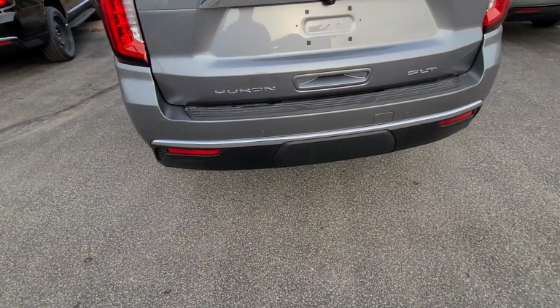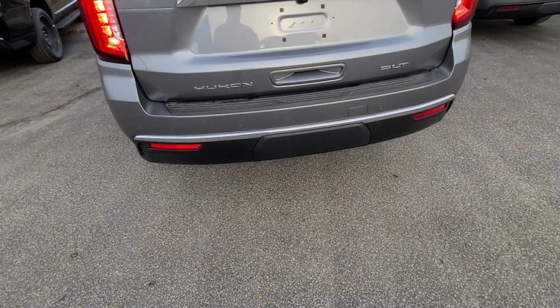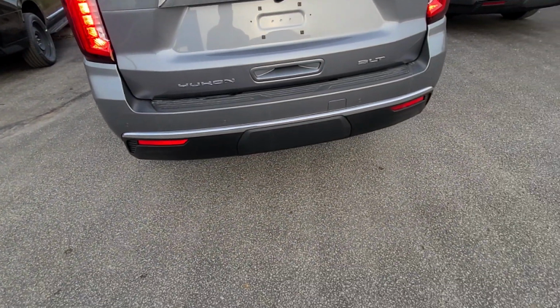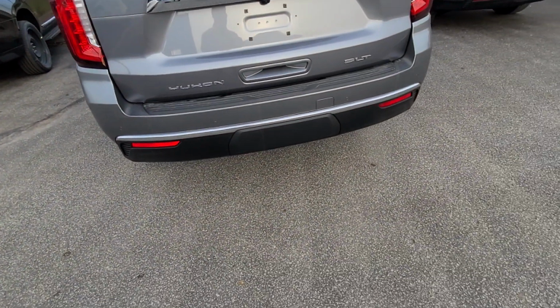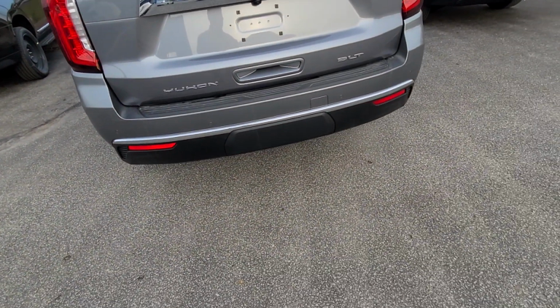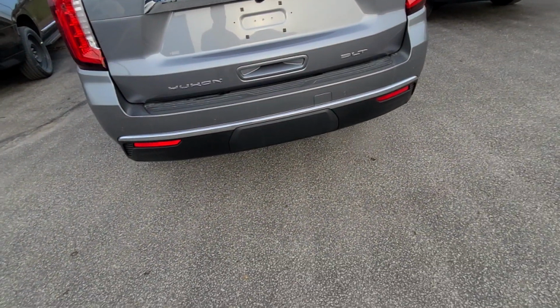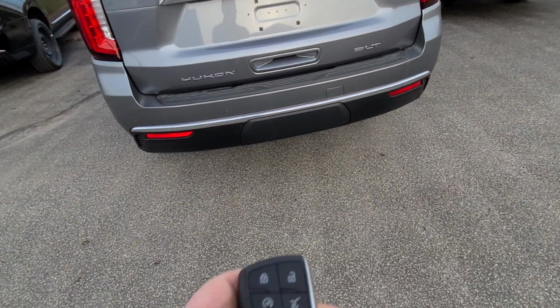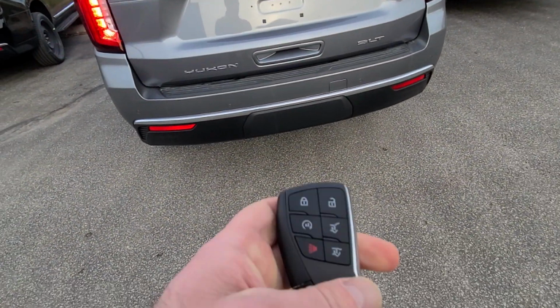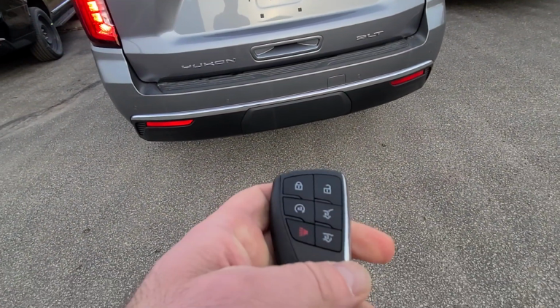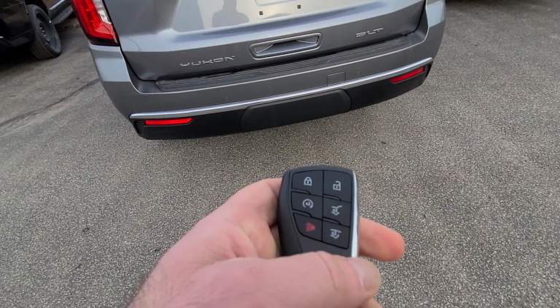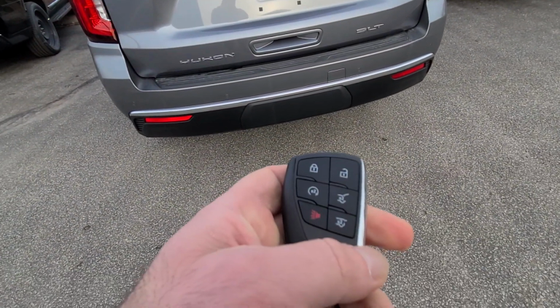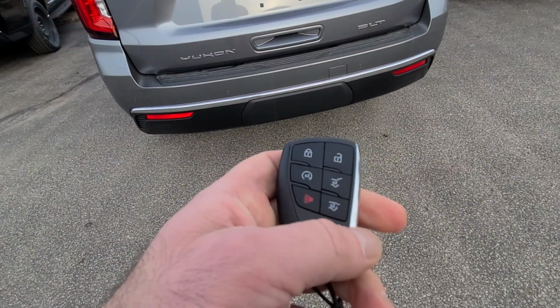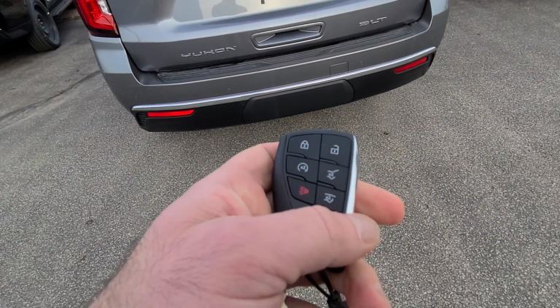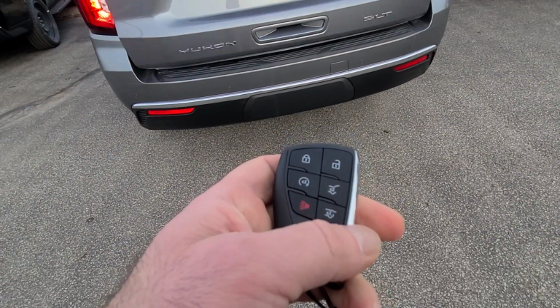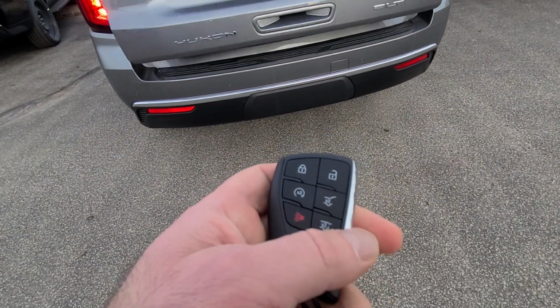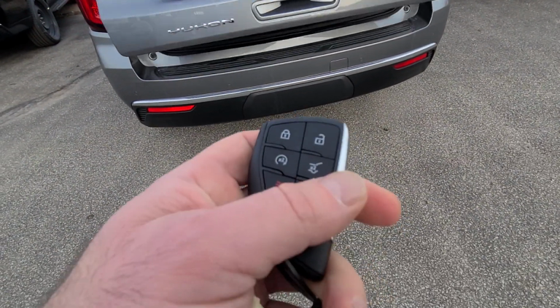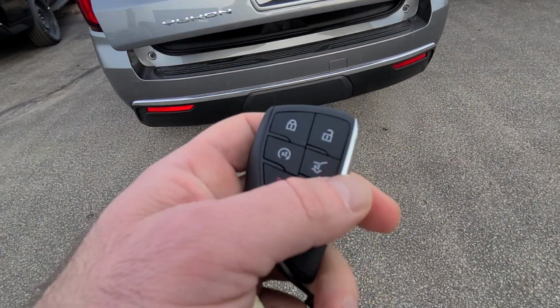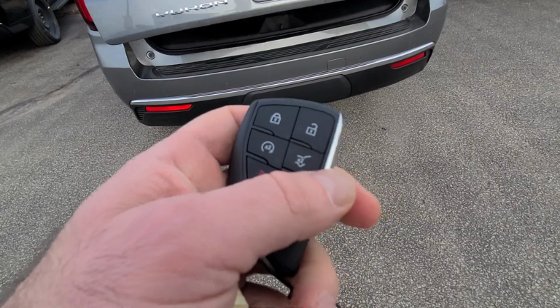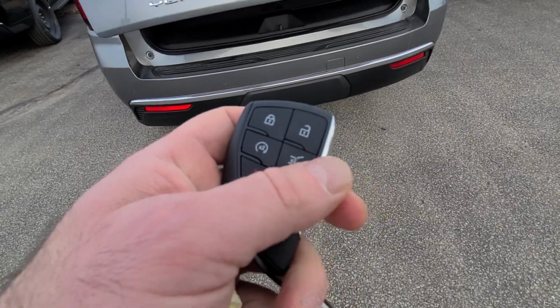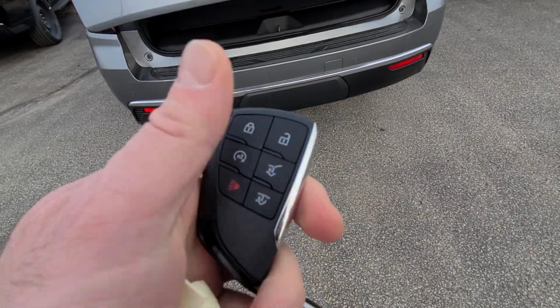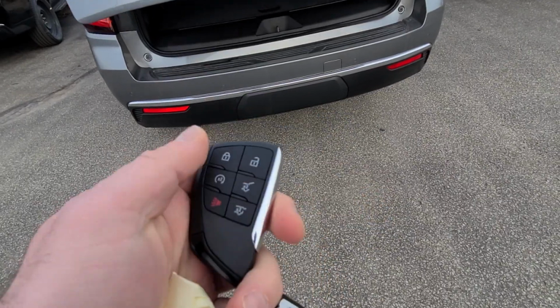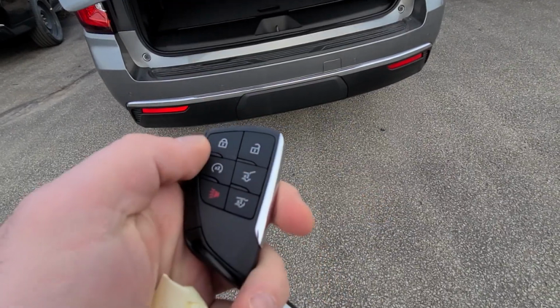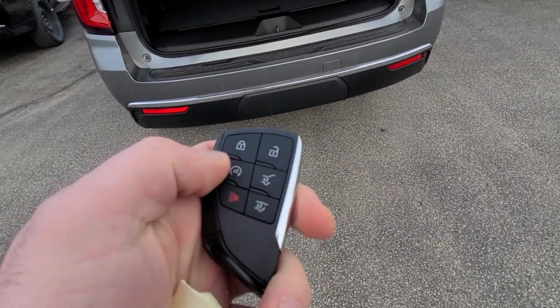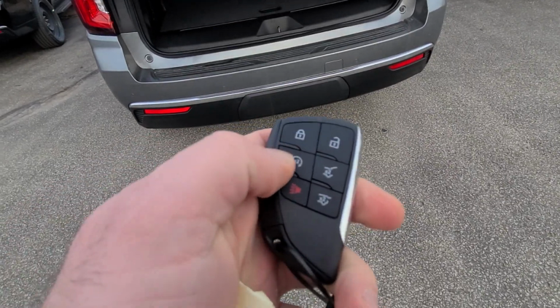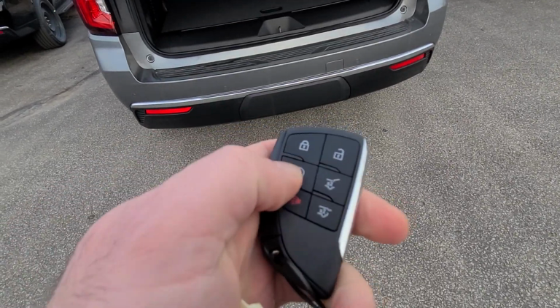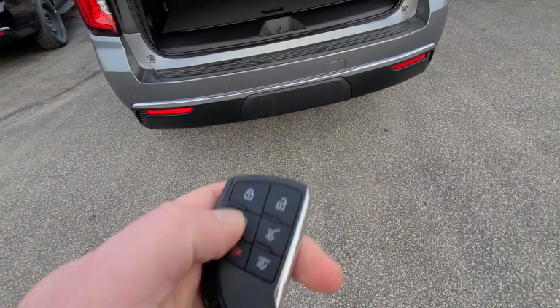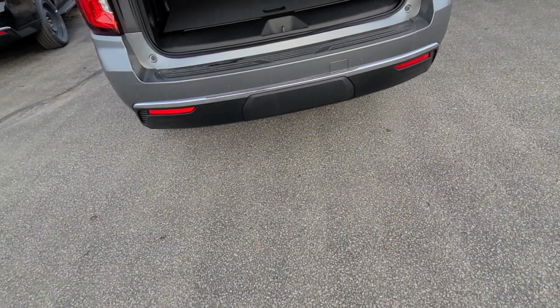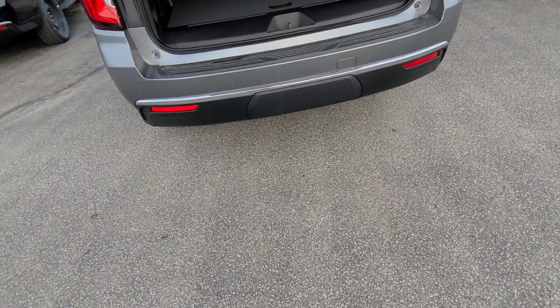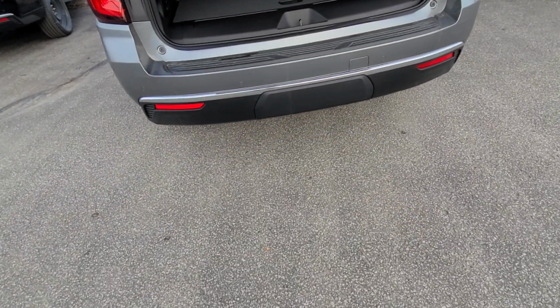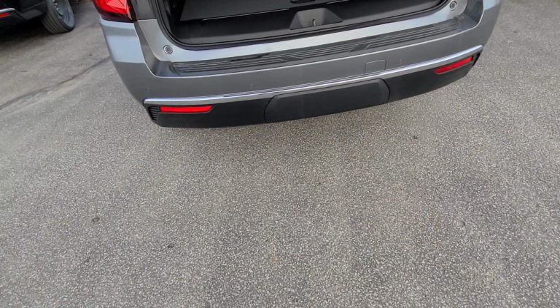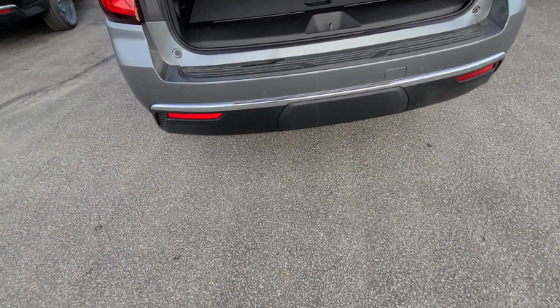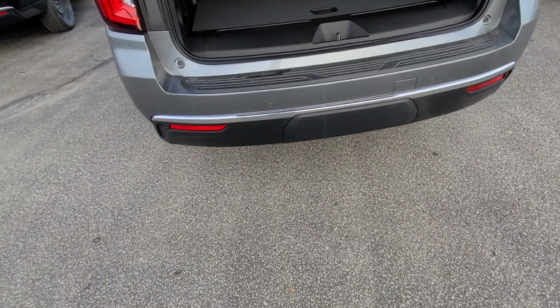You've got powered tailgate, keyless entry, remote start — everything right on here.